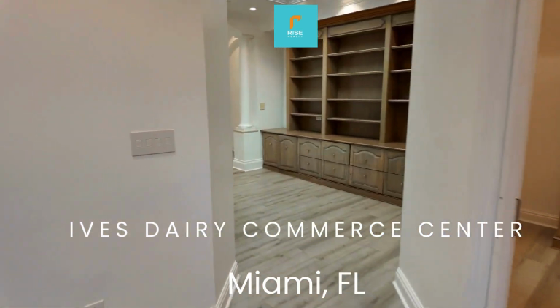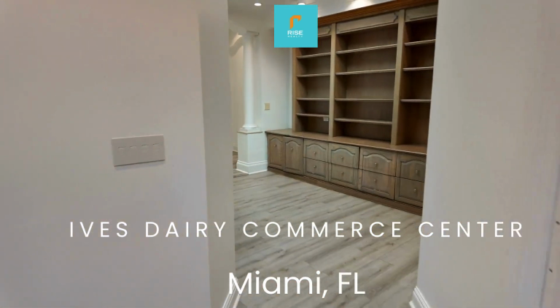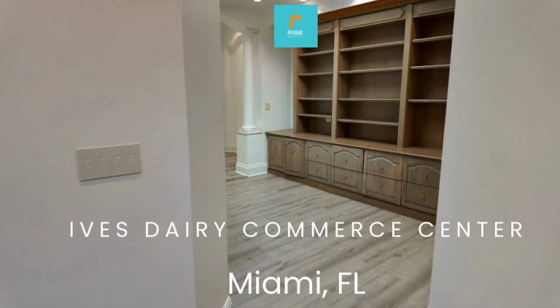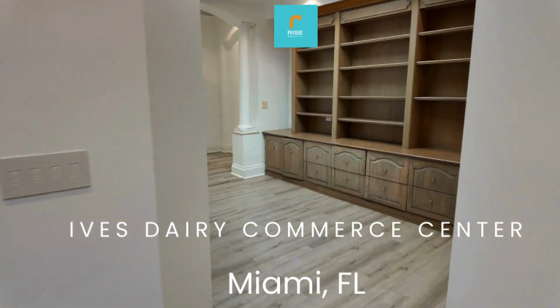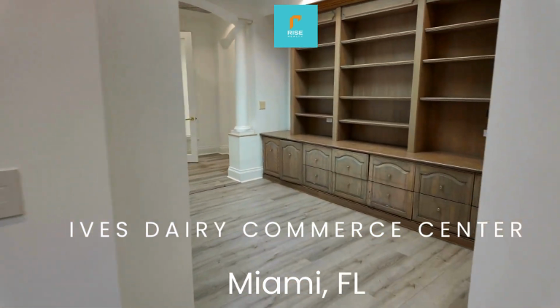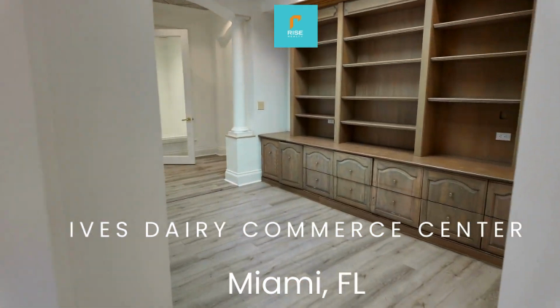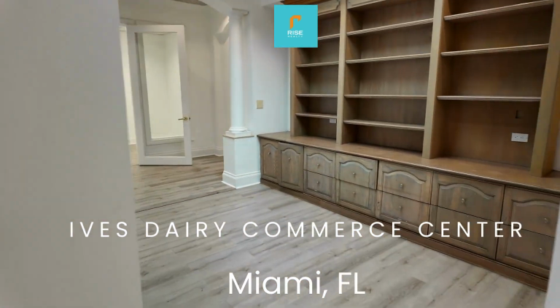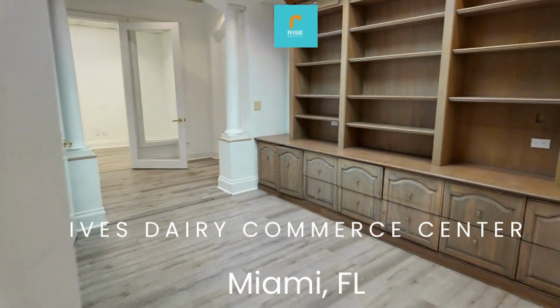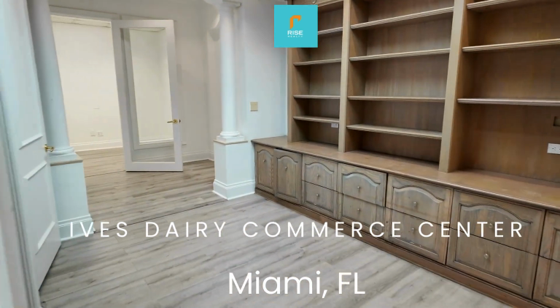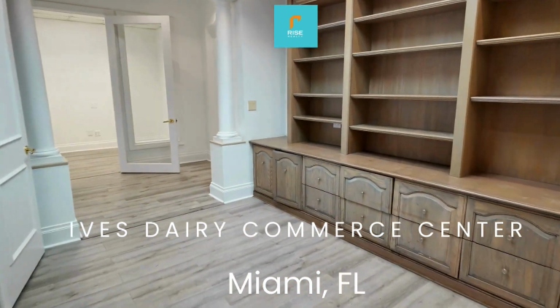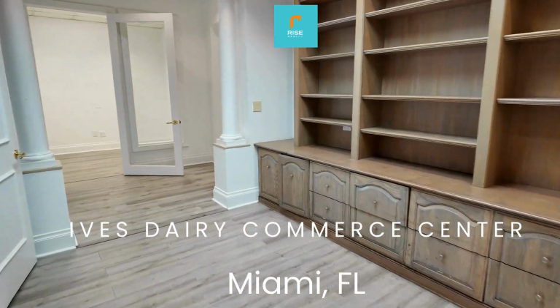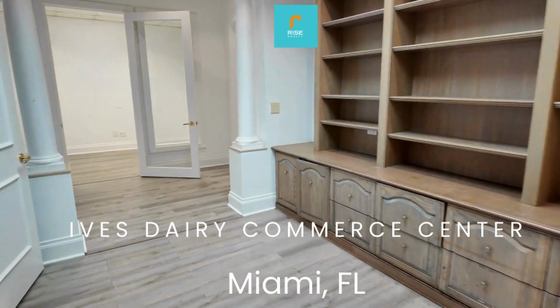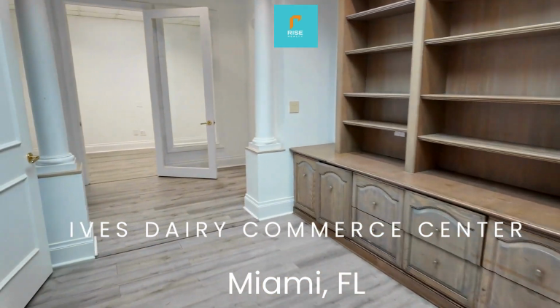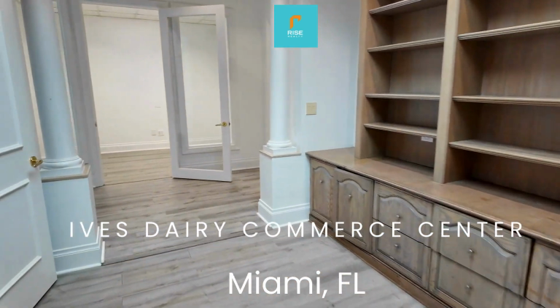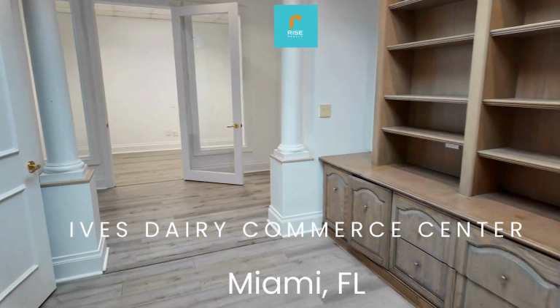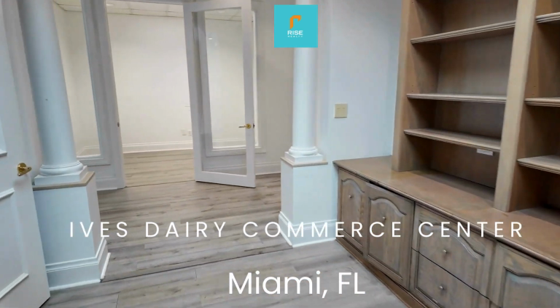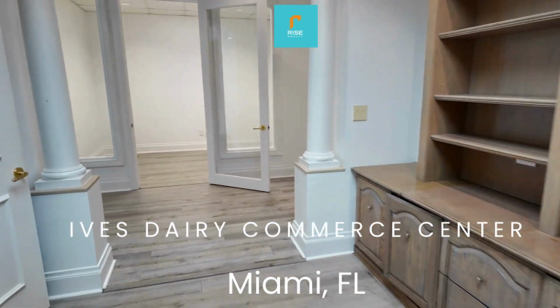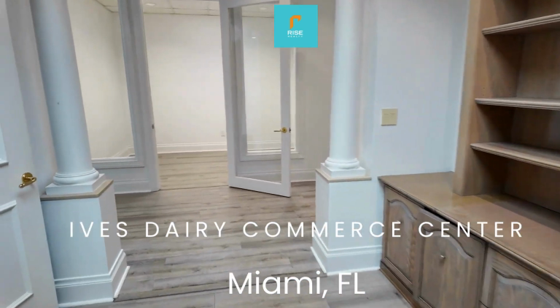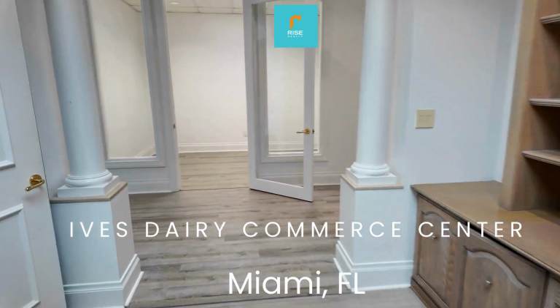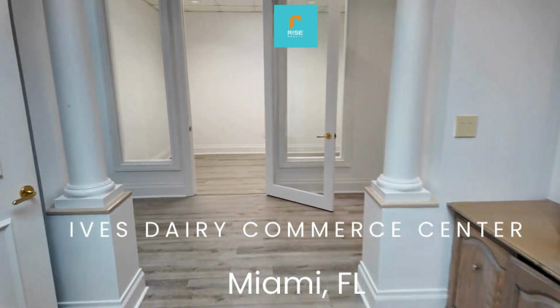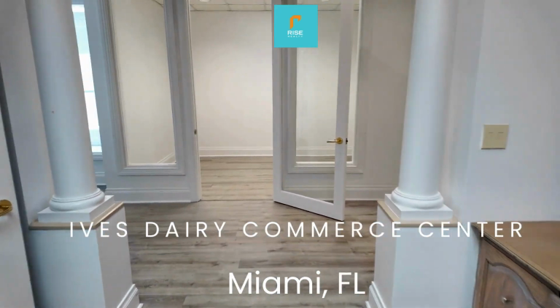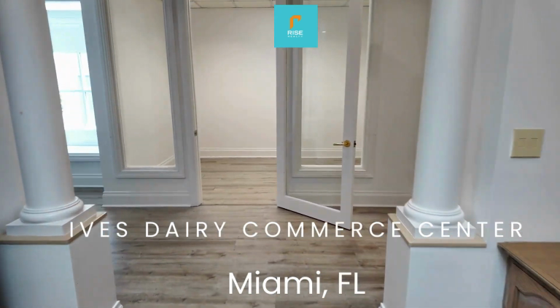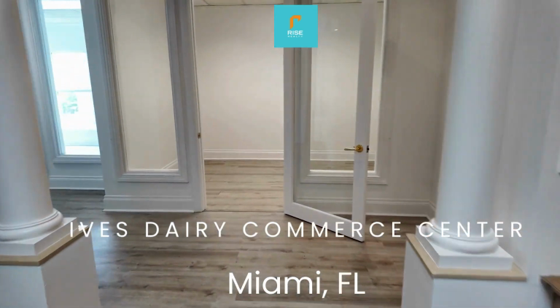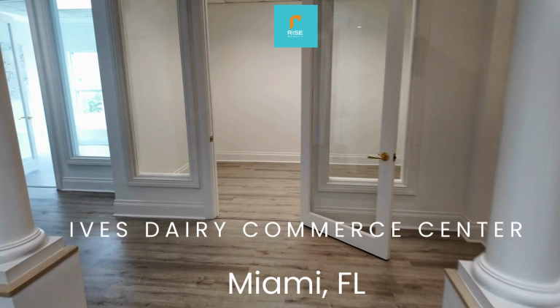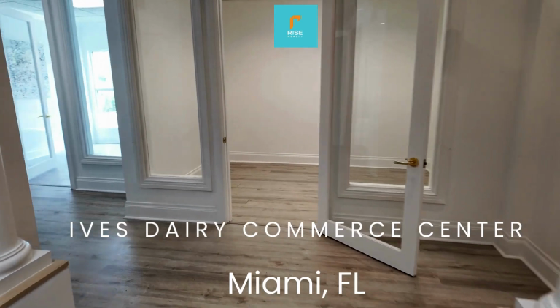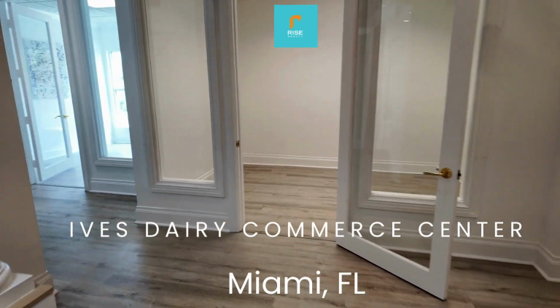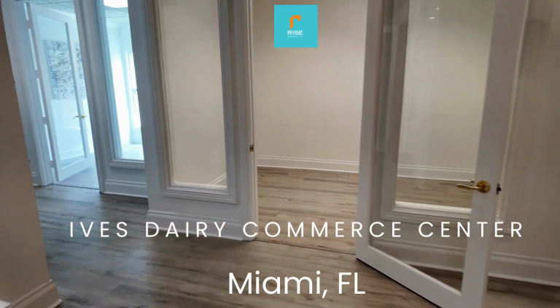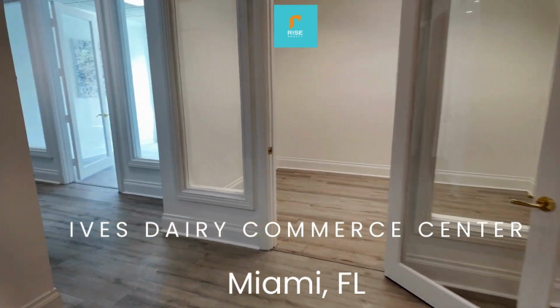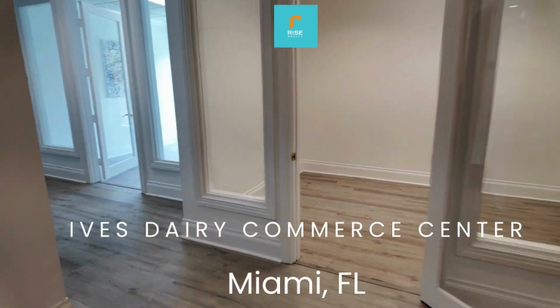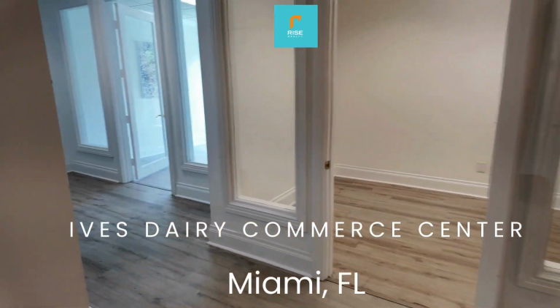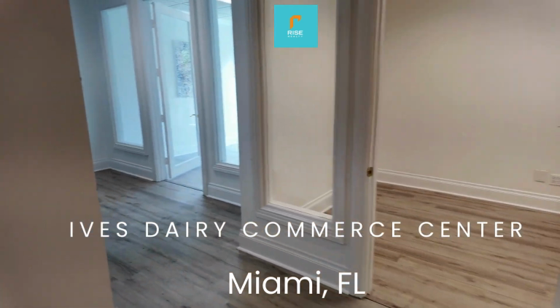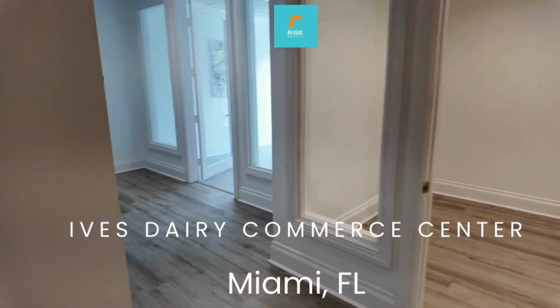Contact me, Keith Darby, for your Ives Dairy Commerce Center office needs. Thank you.